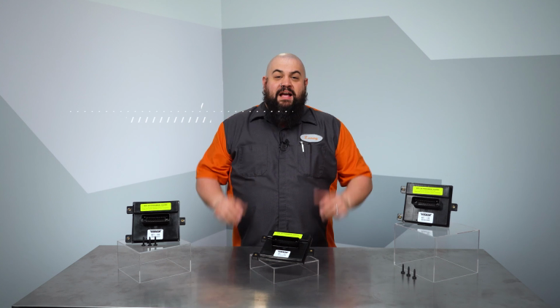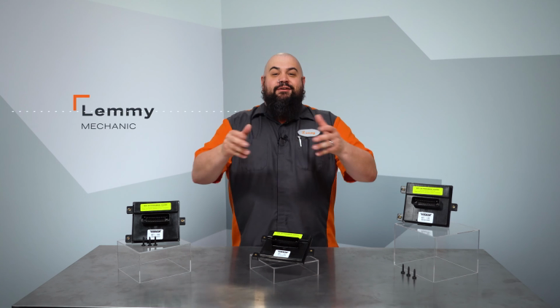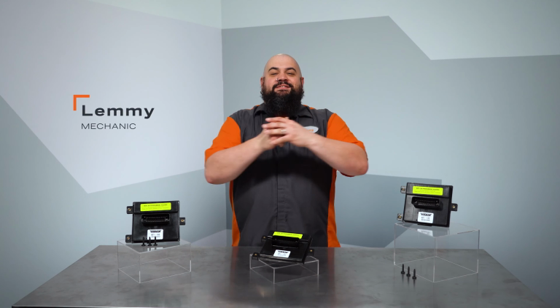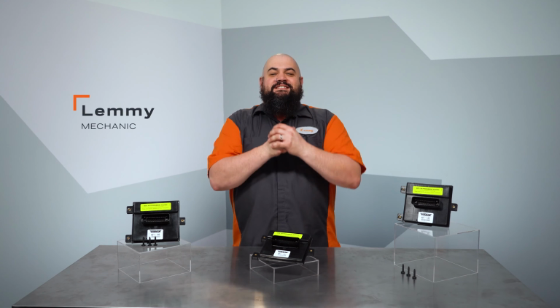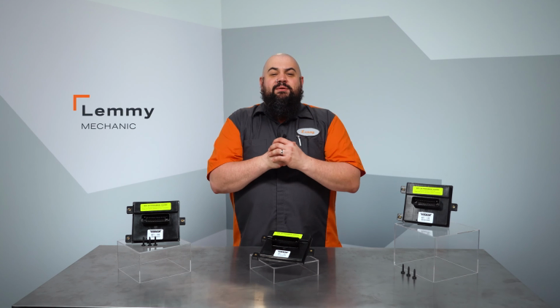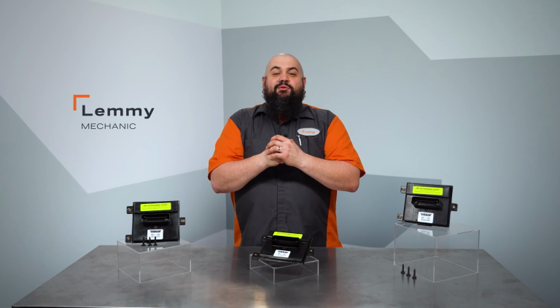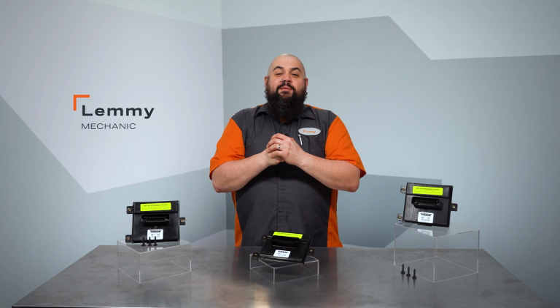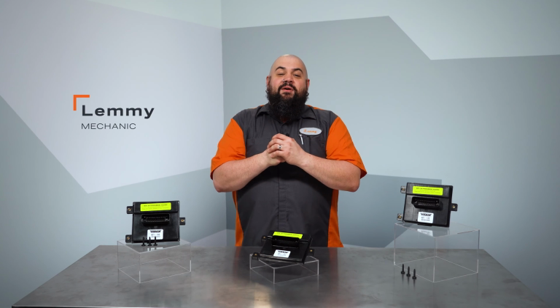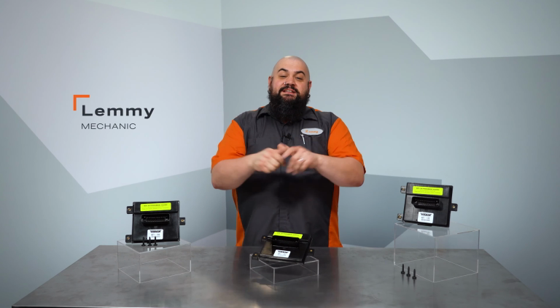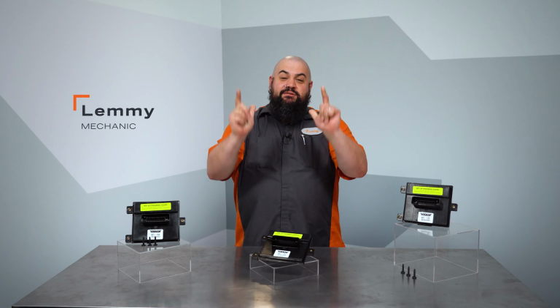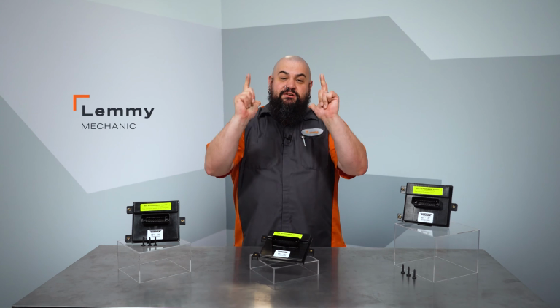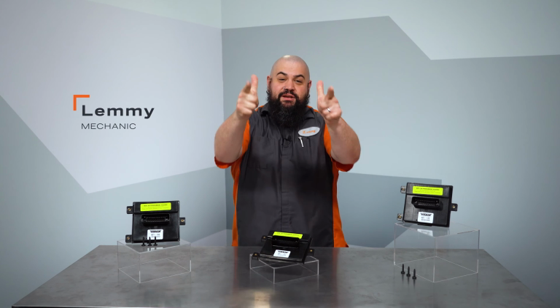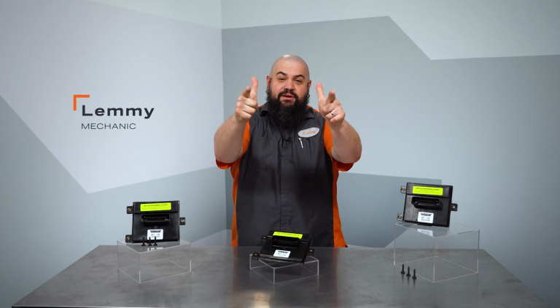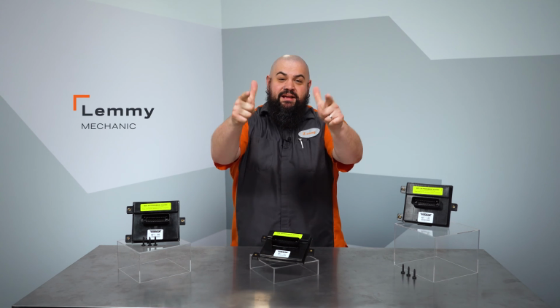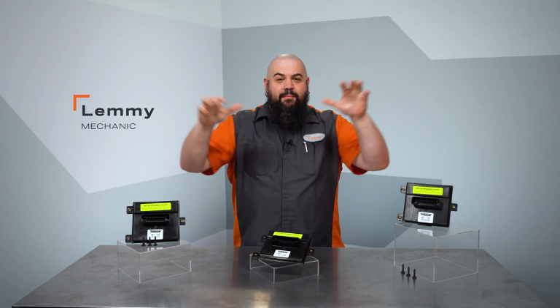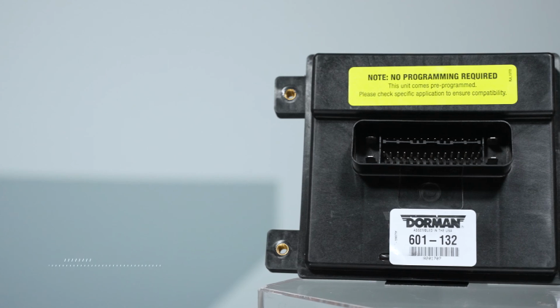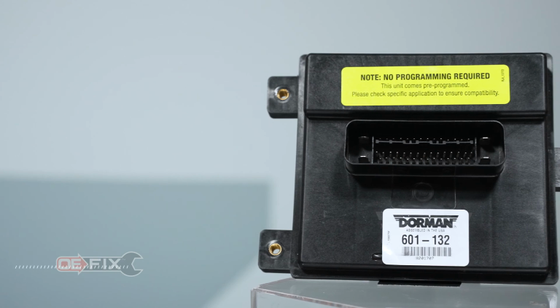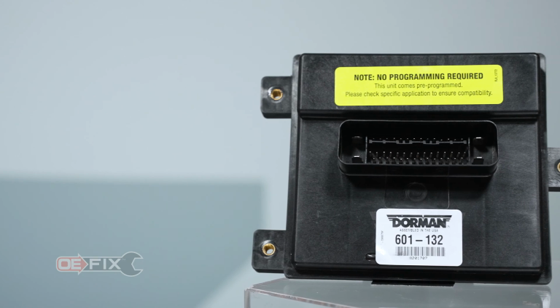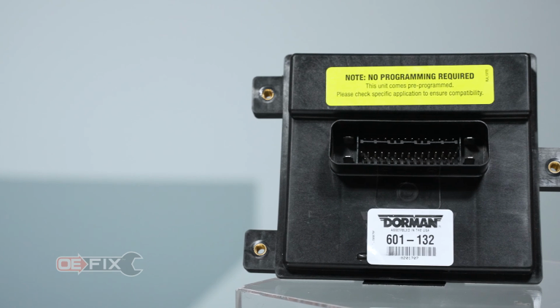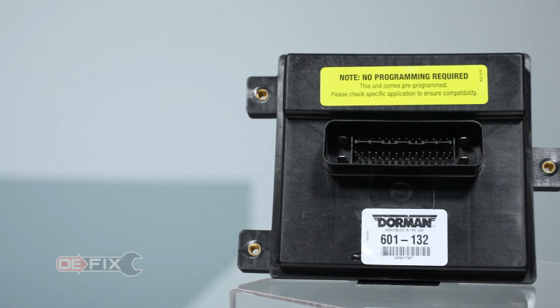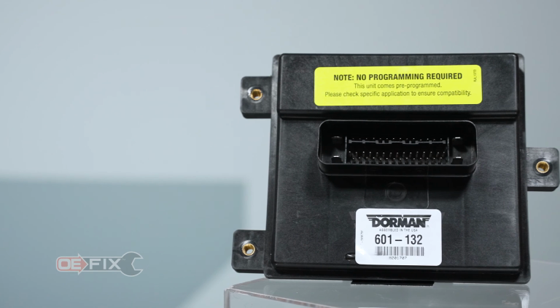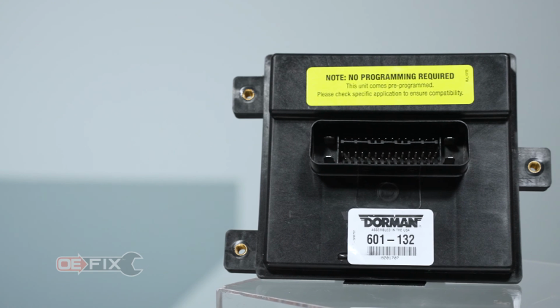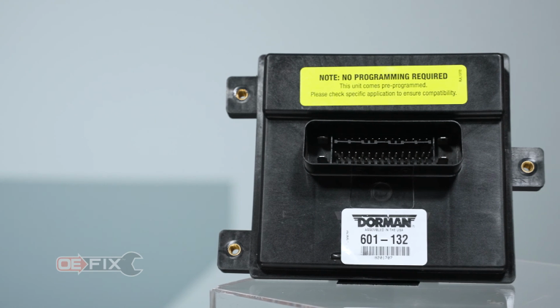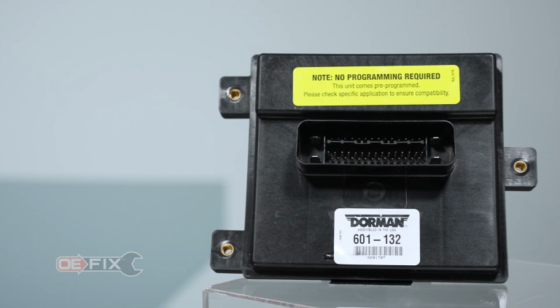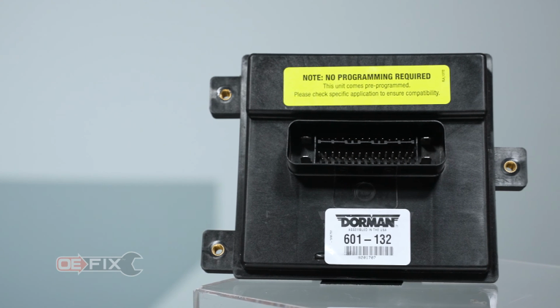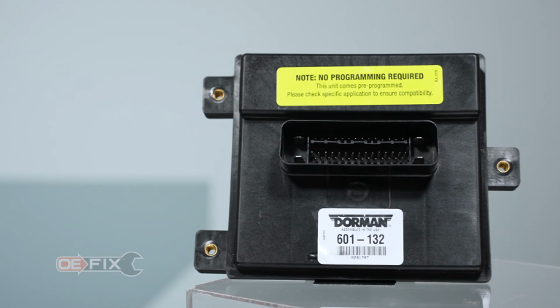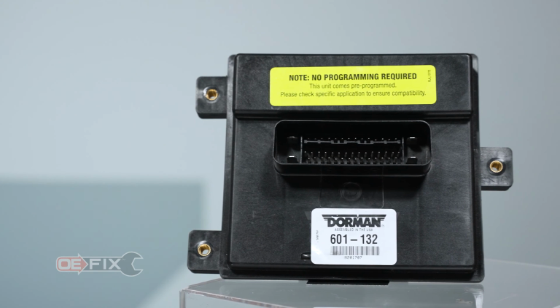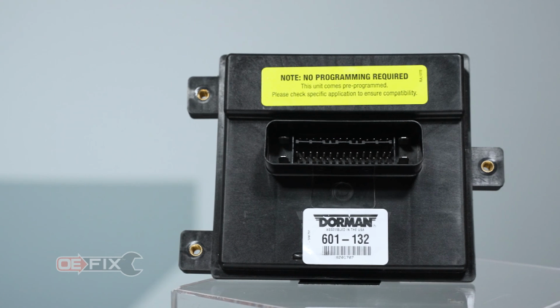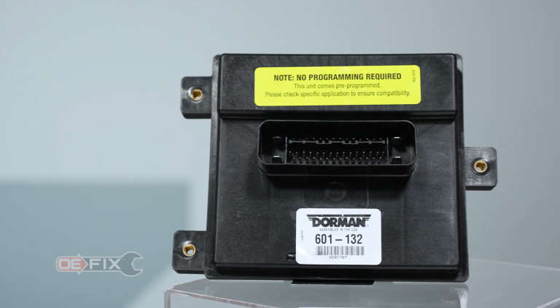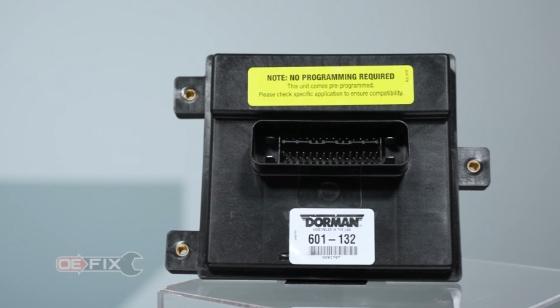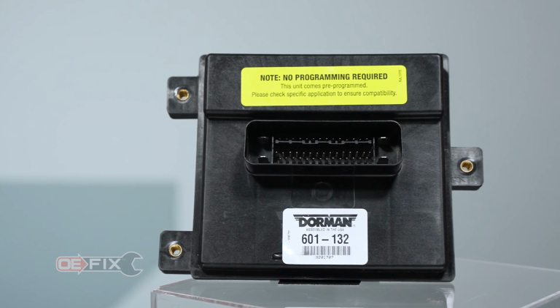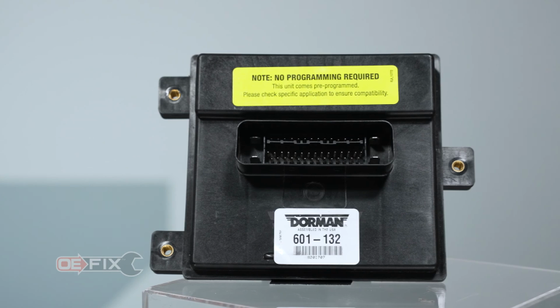Howdy! This is Lemmy with Dorman Products here to talk to you today about our OEFIX fuel pump control modules for GM vehicles.